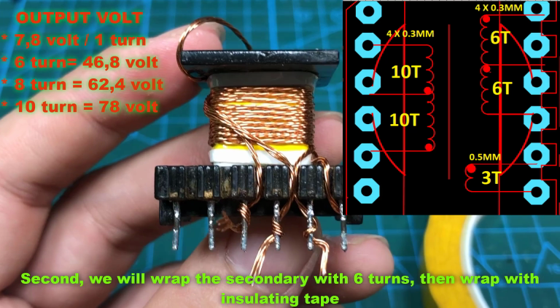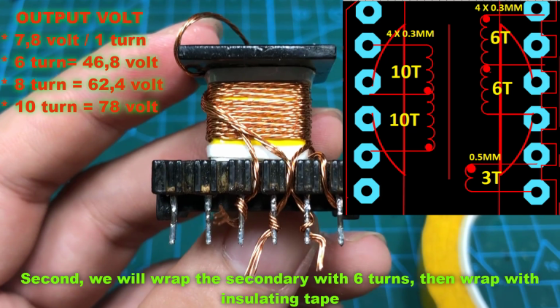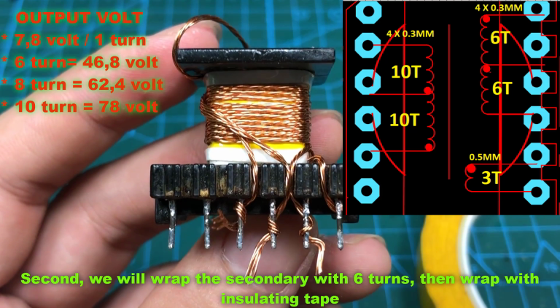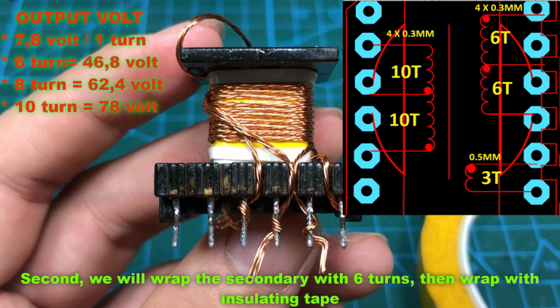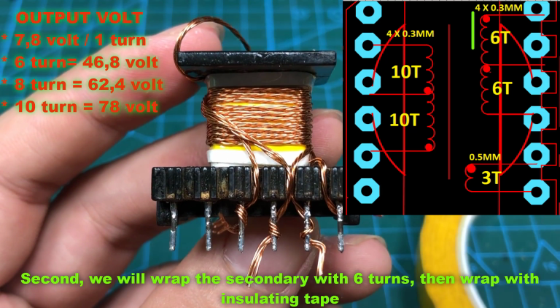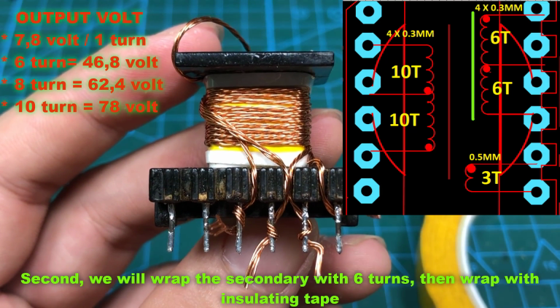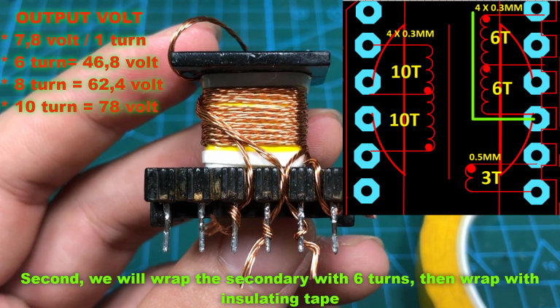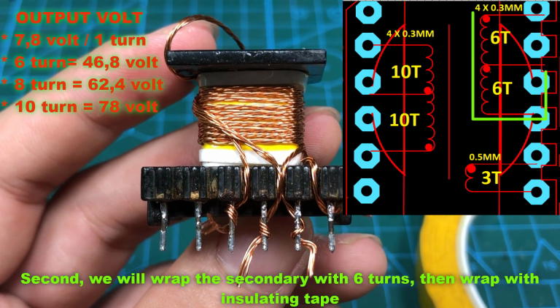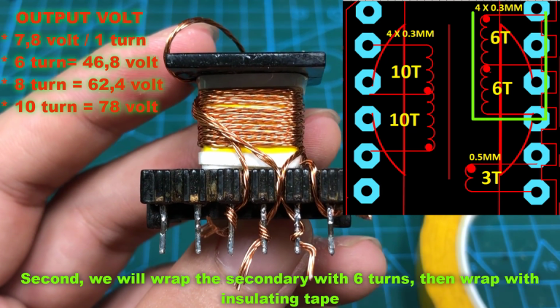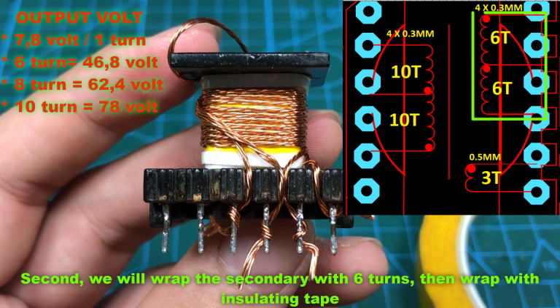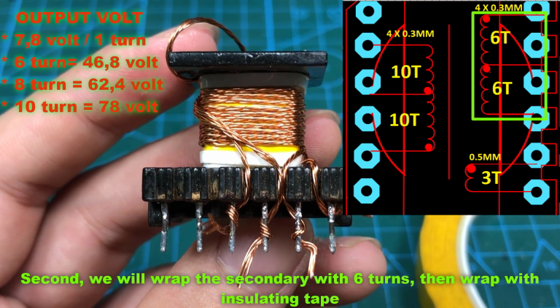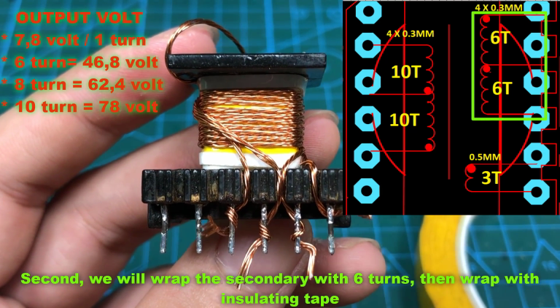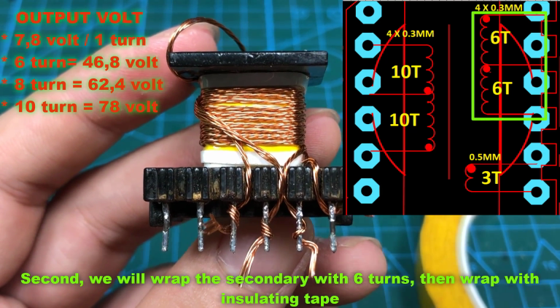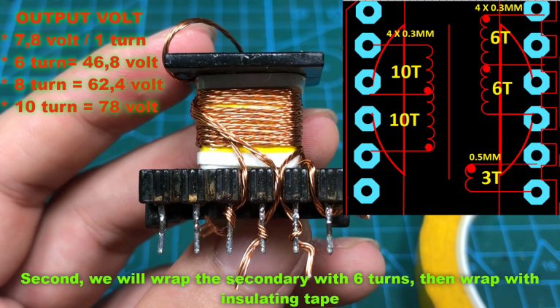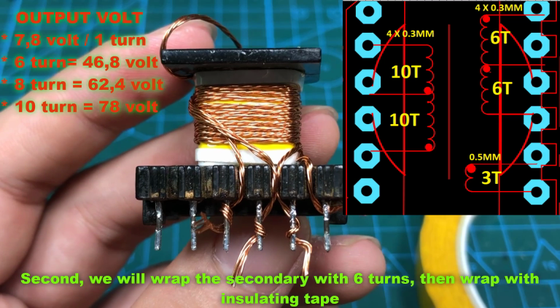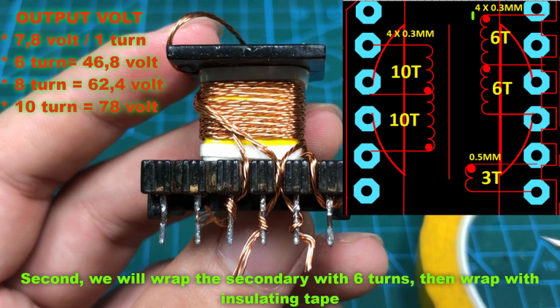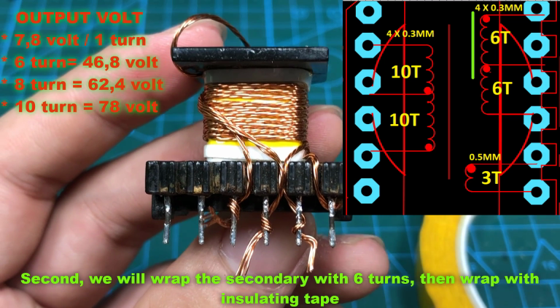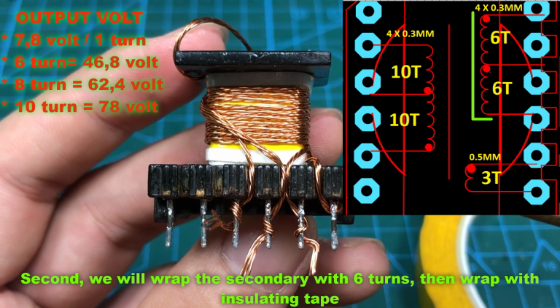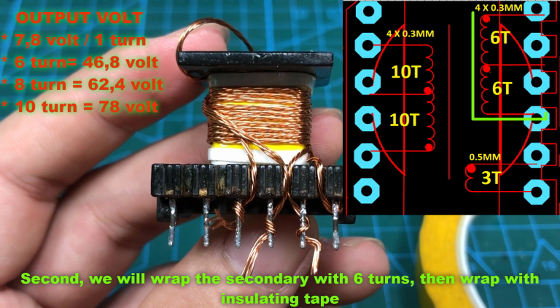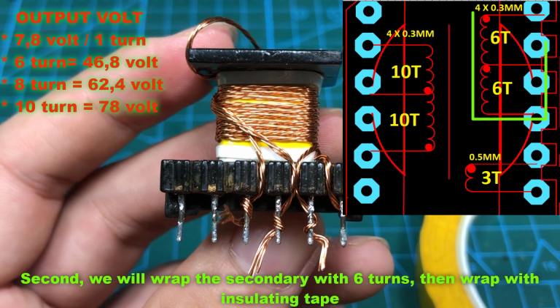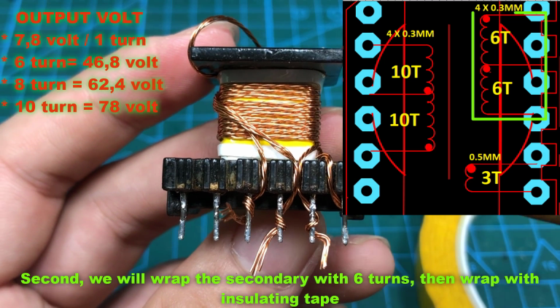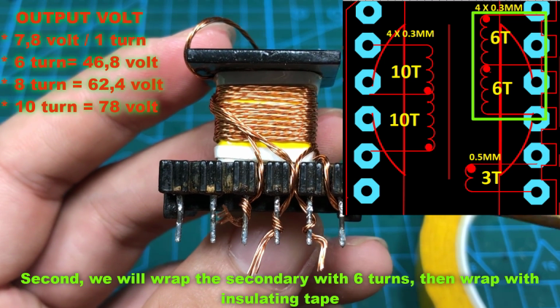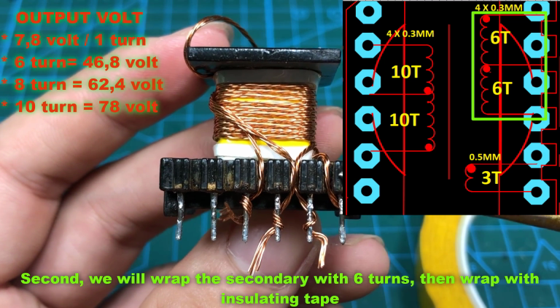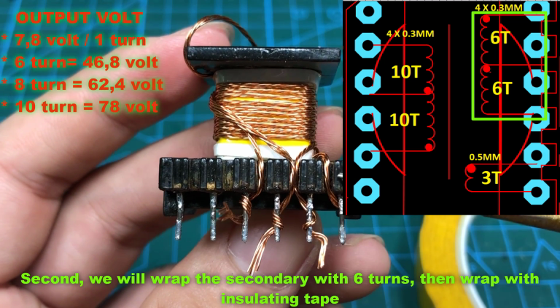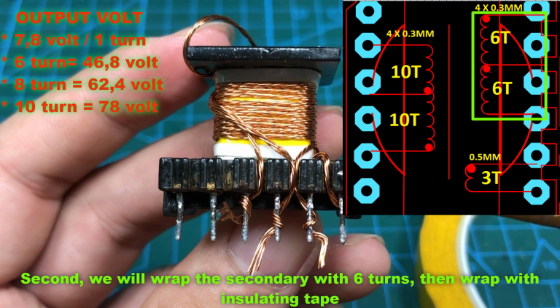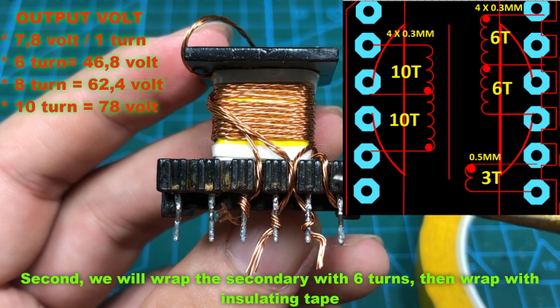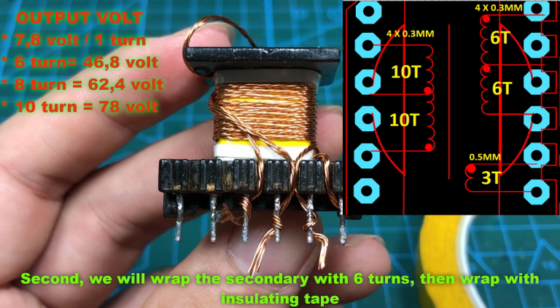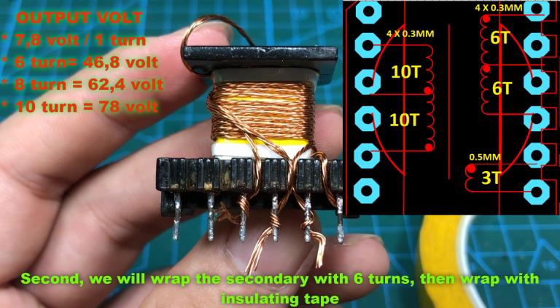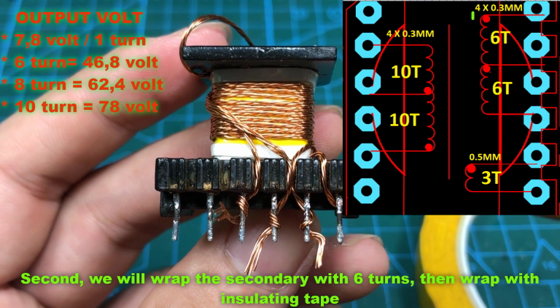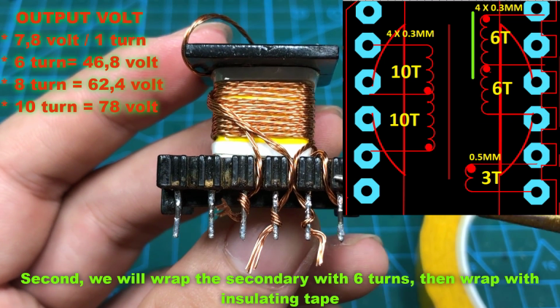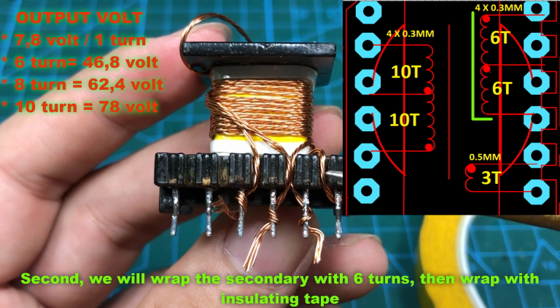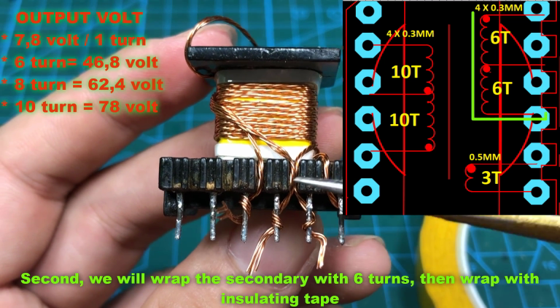Second, we will wrap the secondary with 6 turns, then wrap with insulating tape.